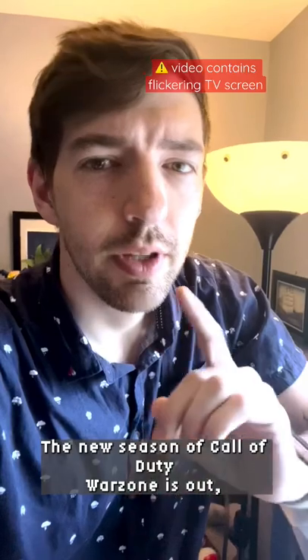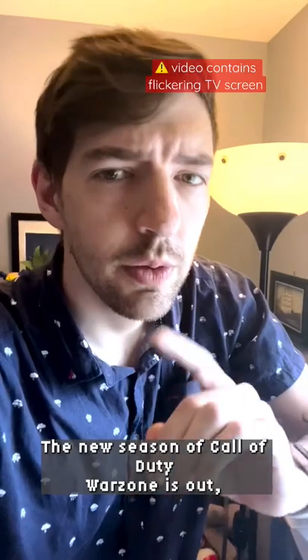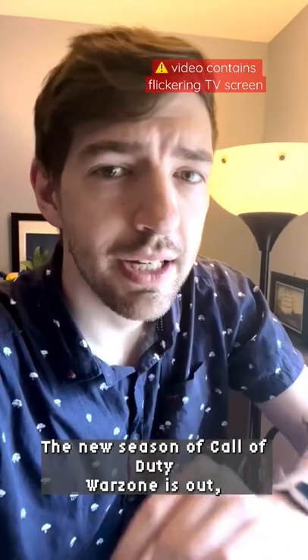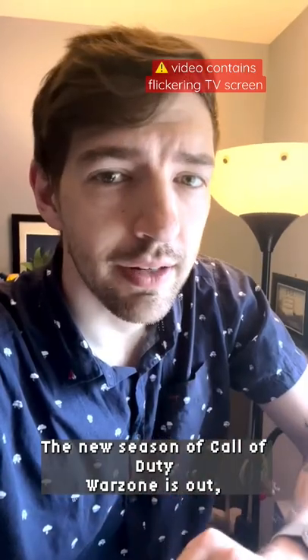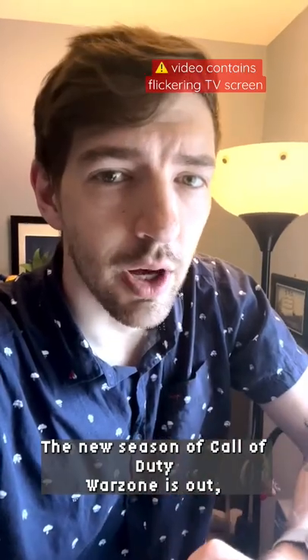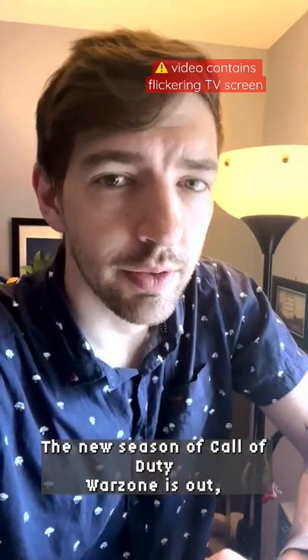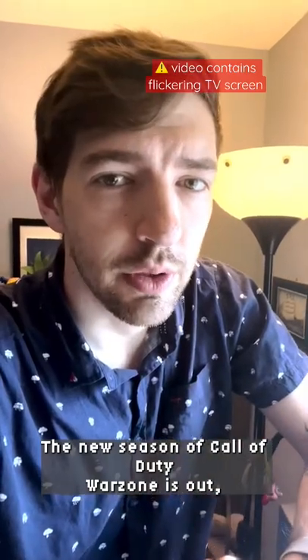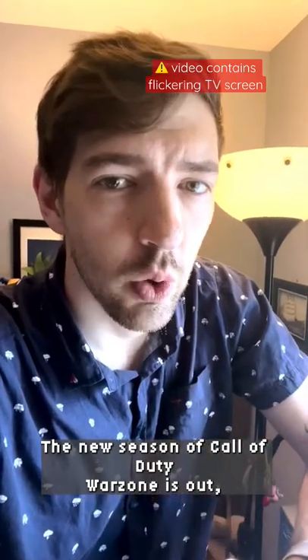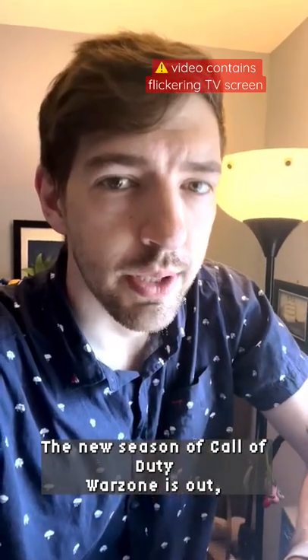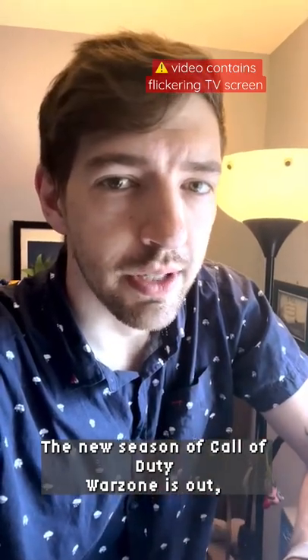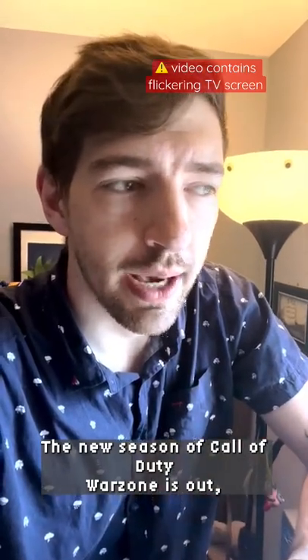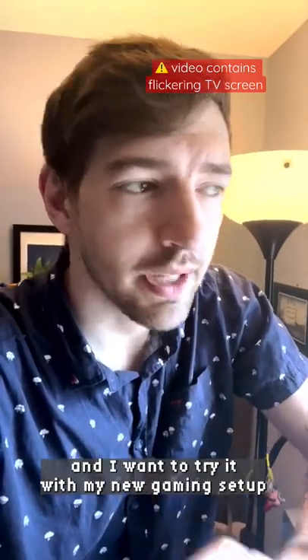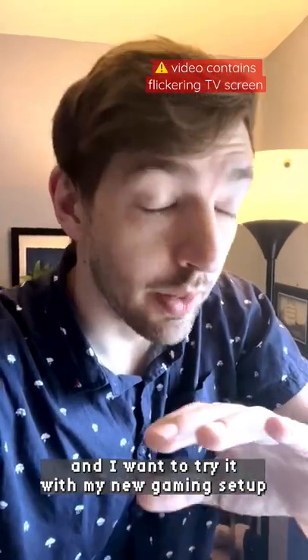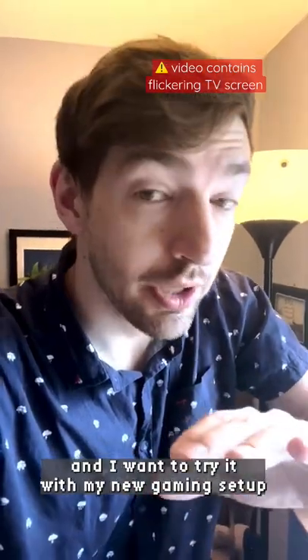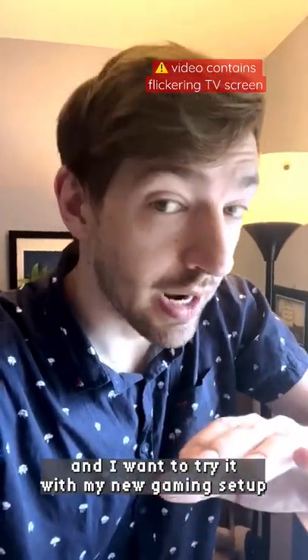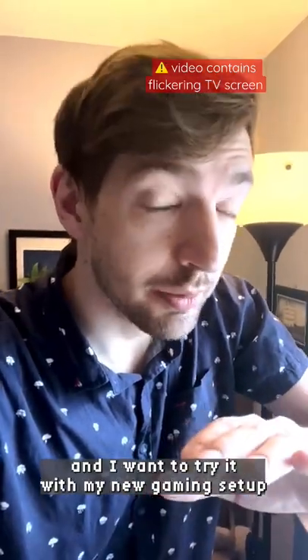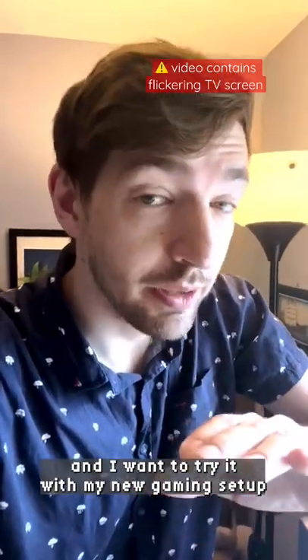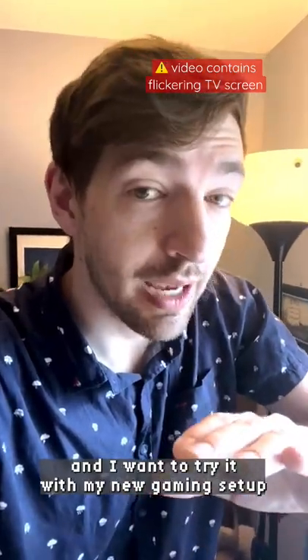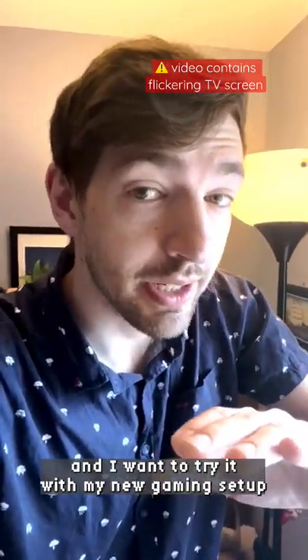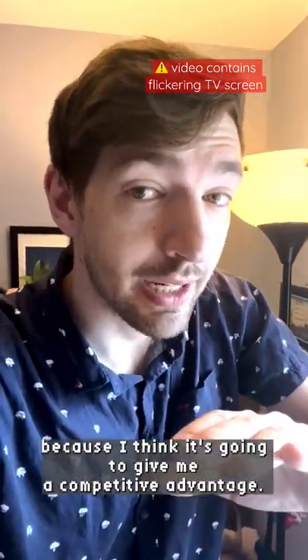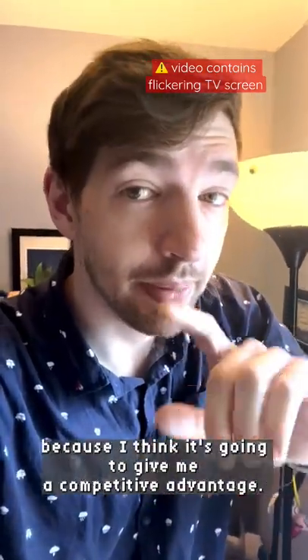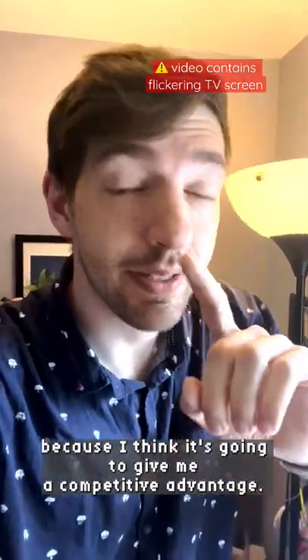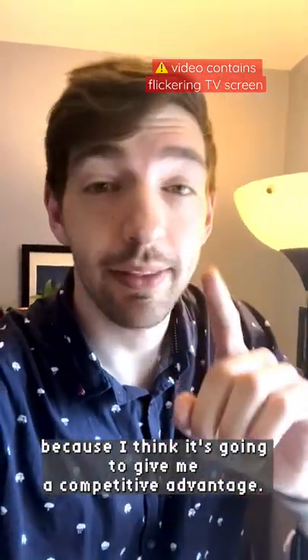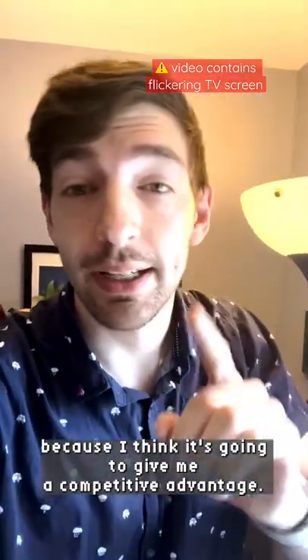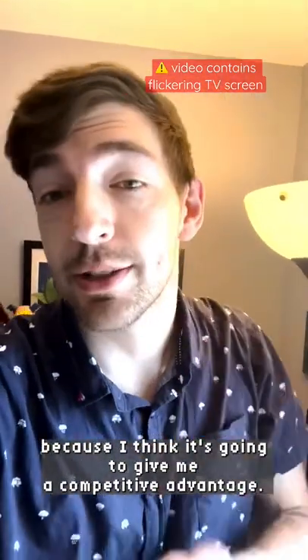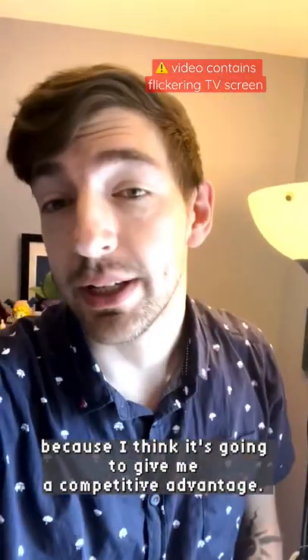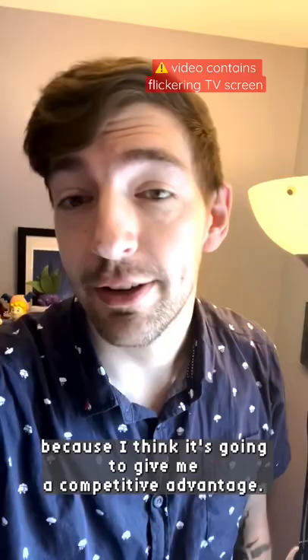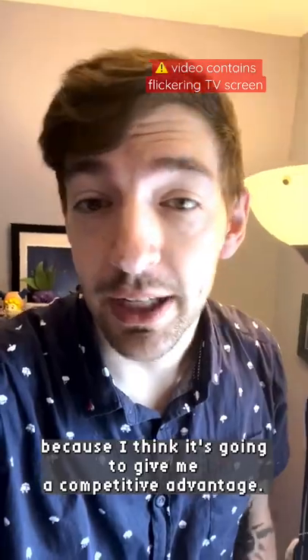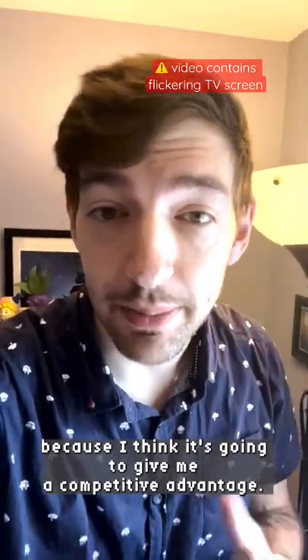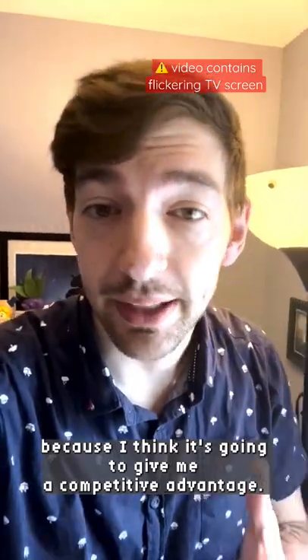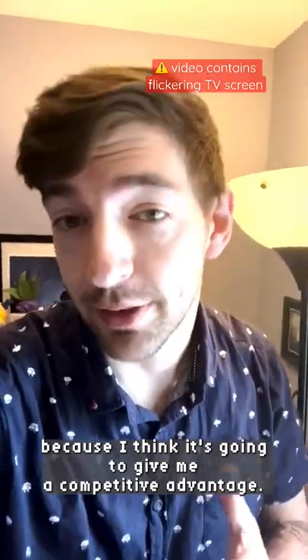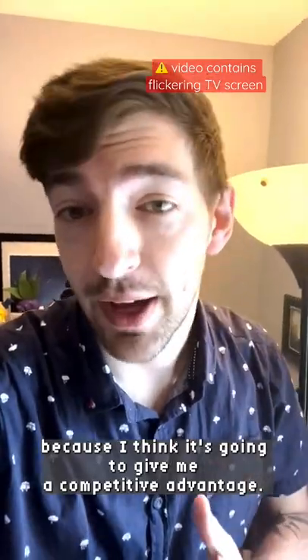The new season of Call of Duty Warzone is out, and I want to try it with my new gaming setup because I think it's going to give me a competitive advantage.